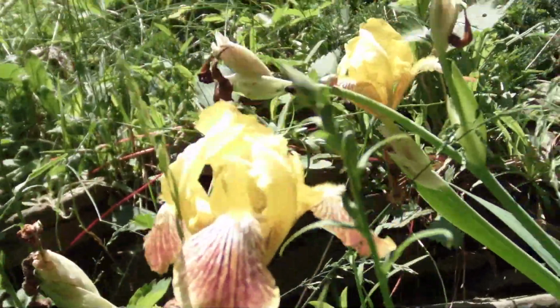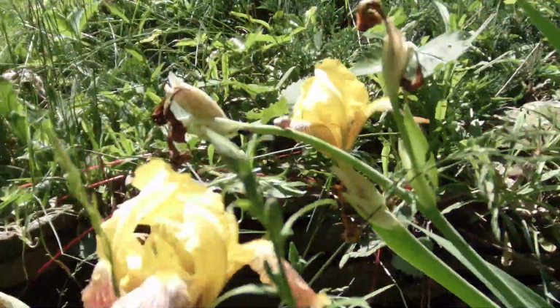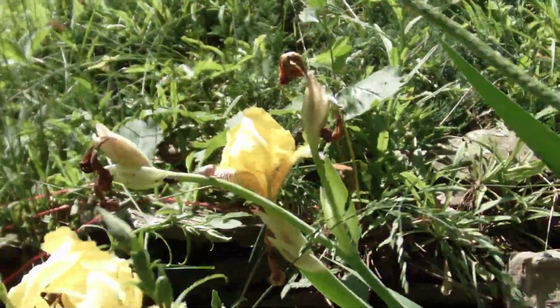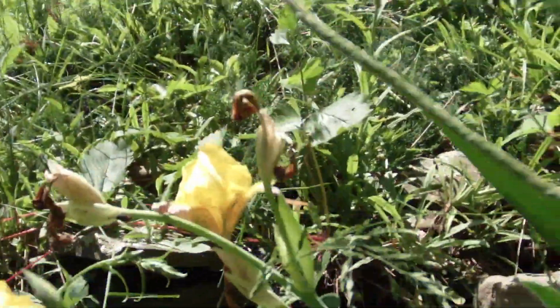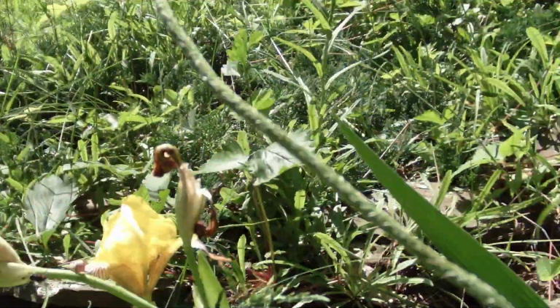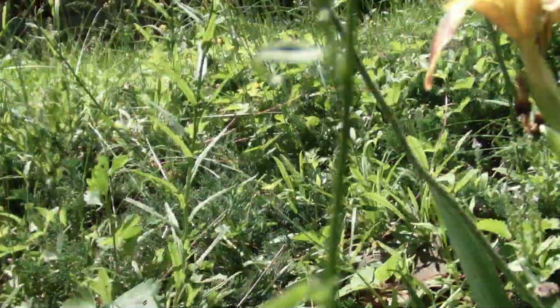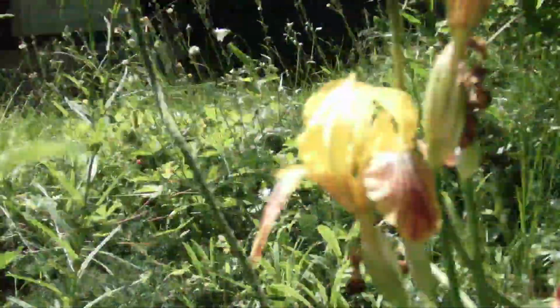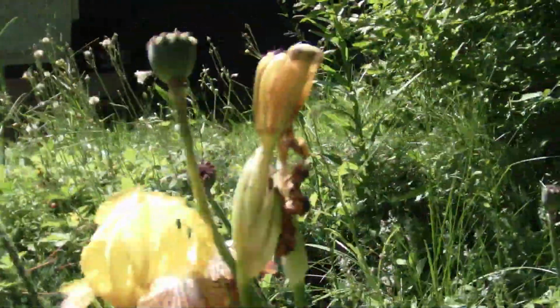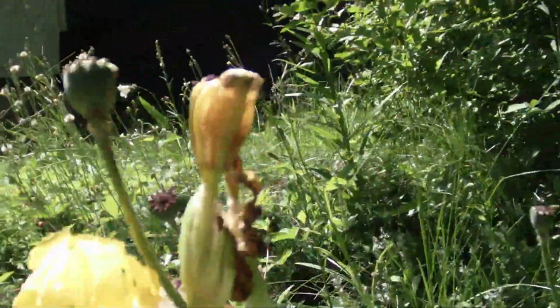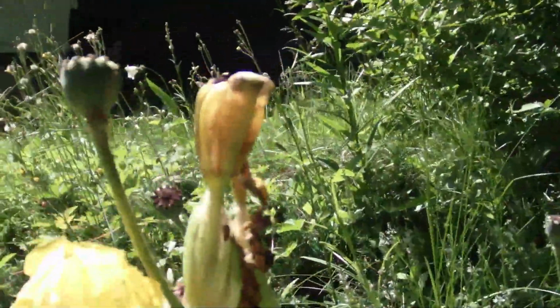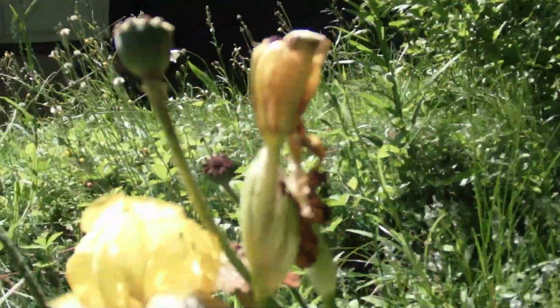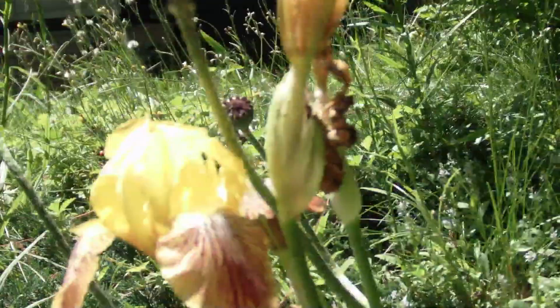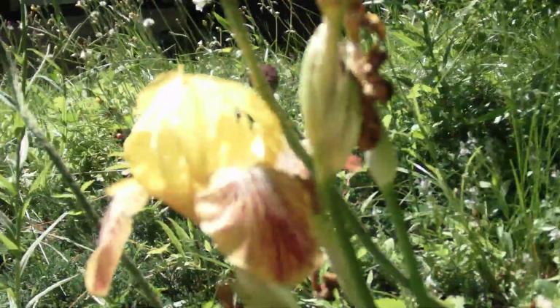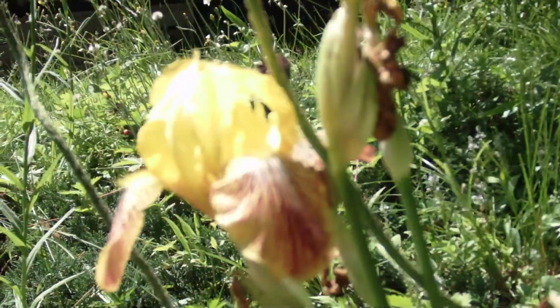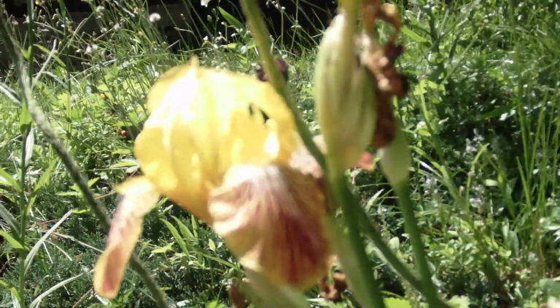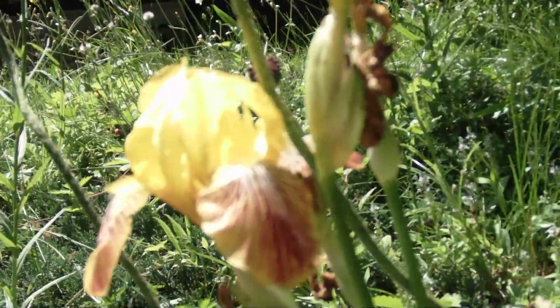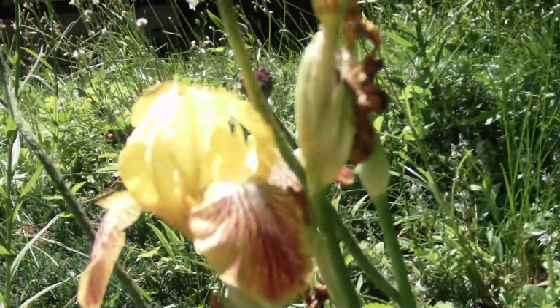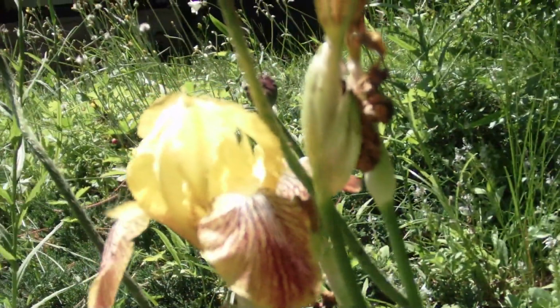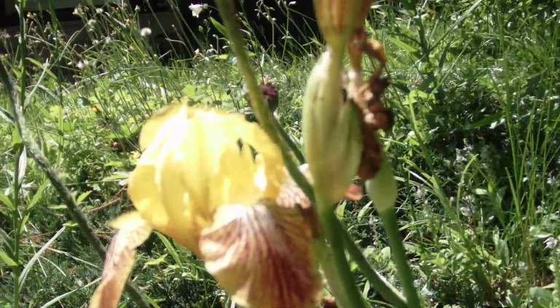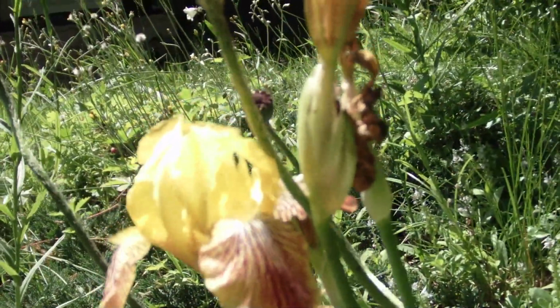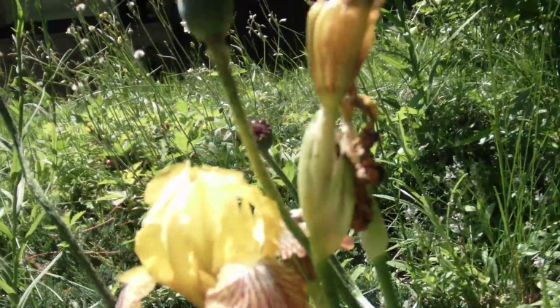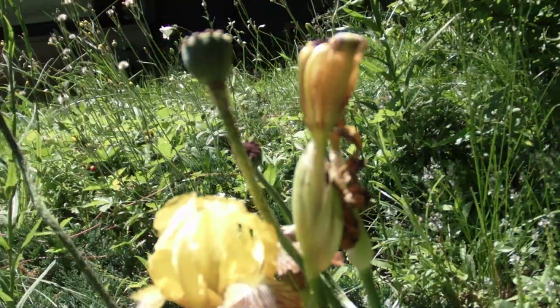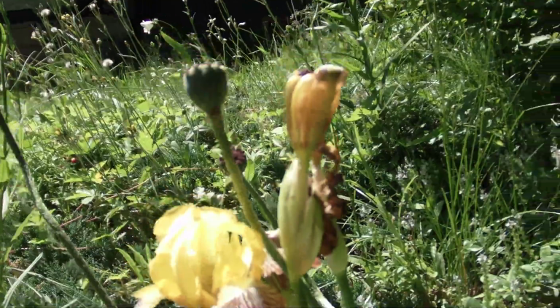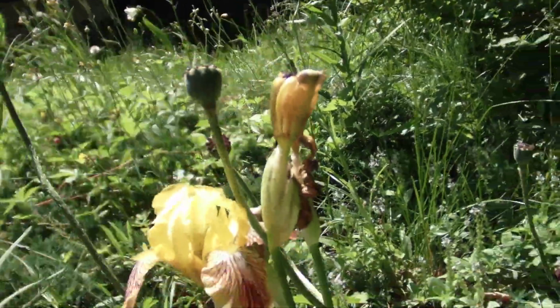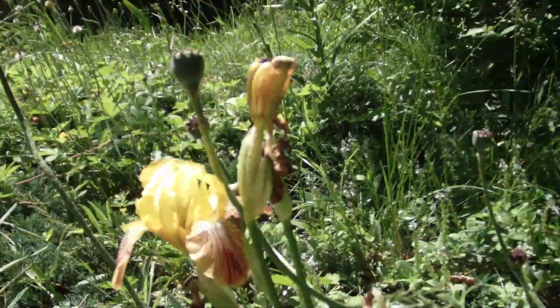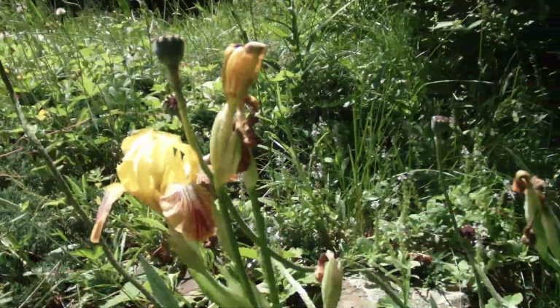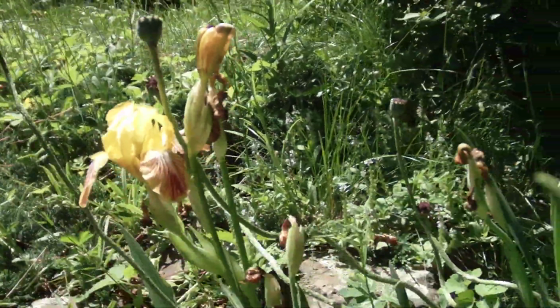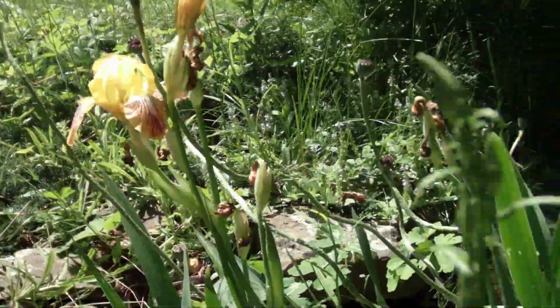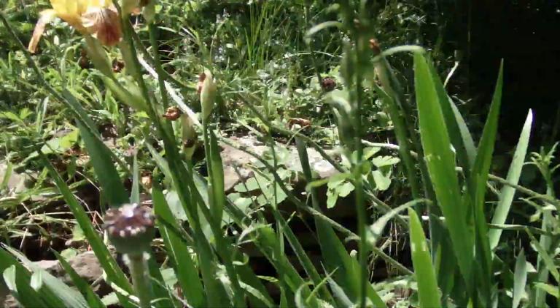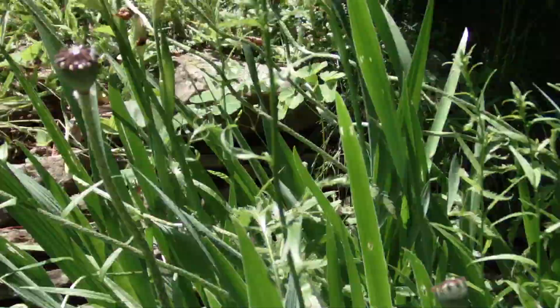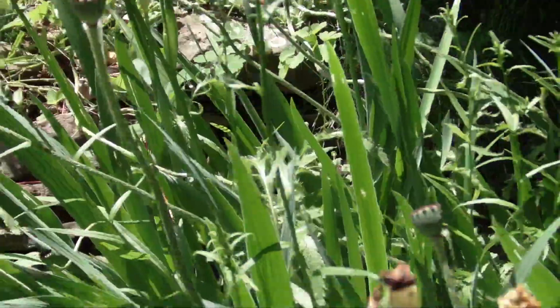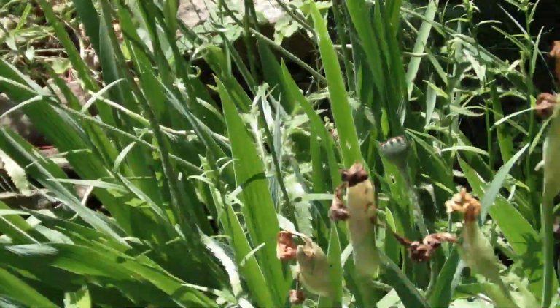Okay, so here's some yellow irises. Not my favorite flower.